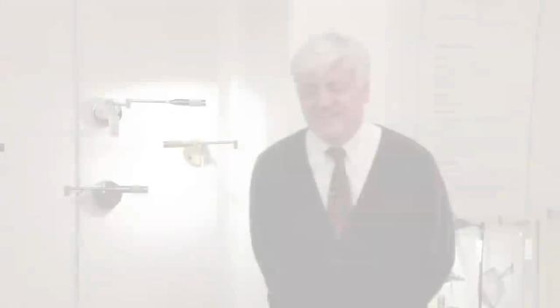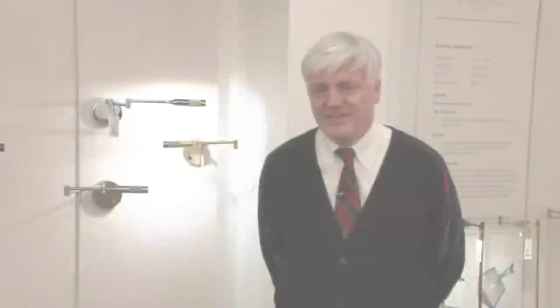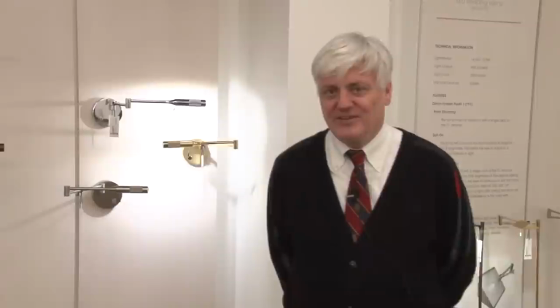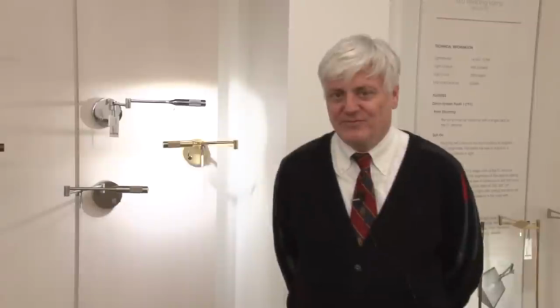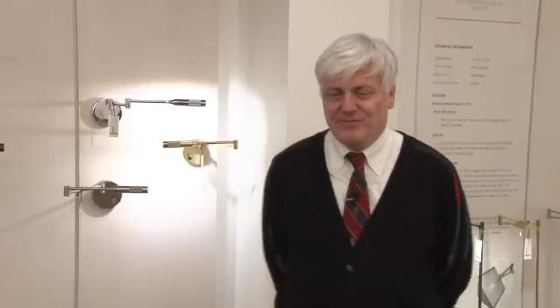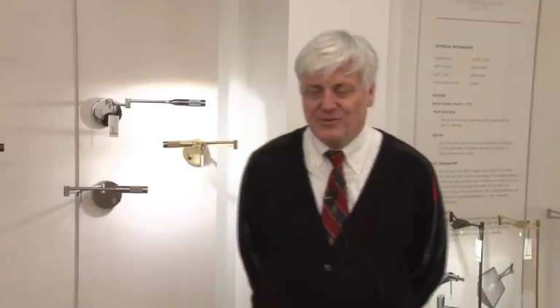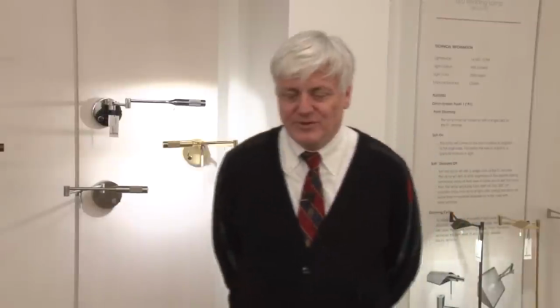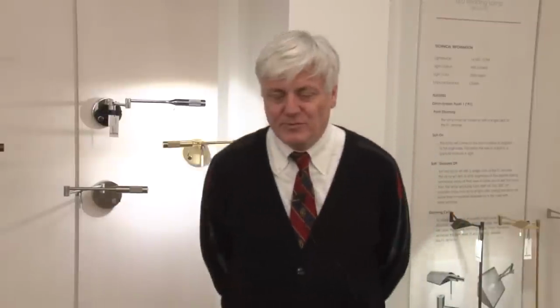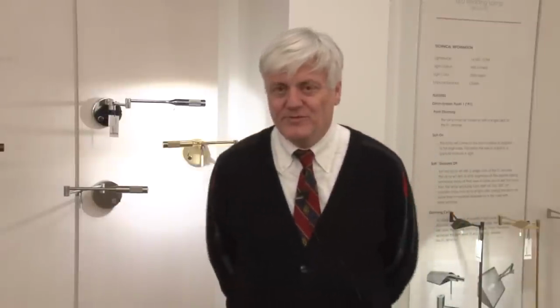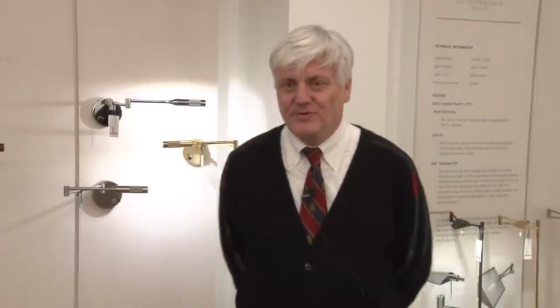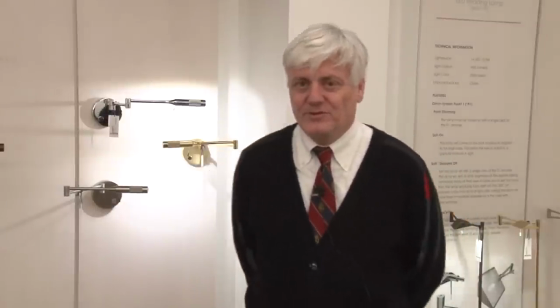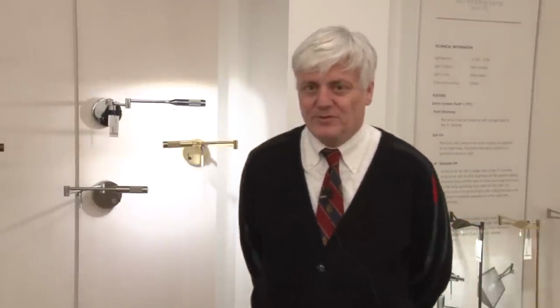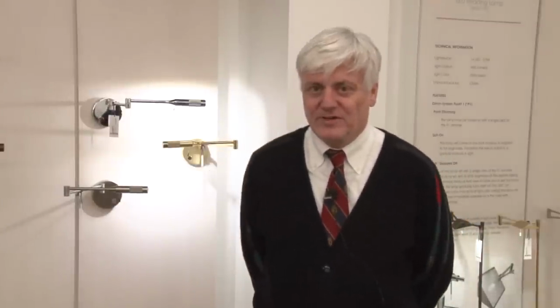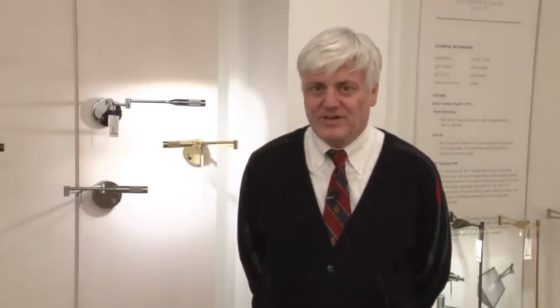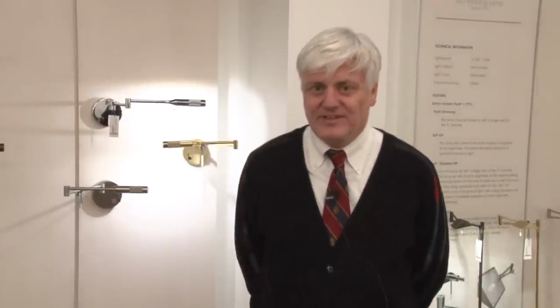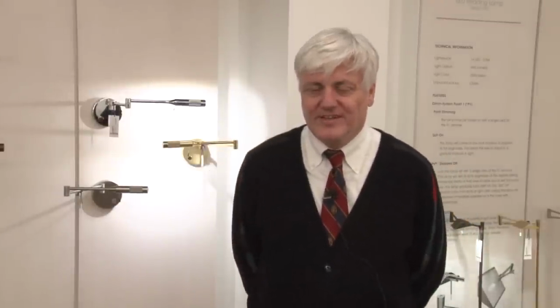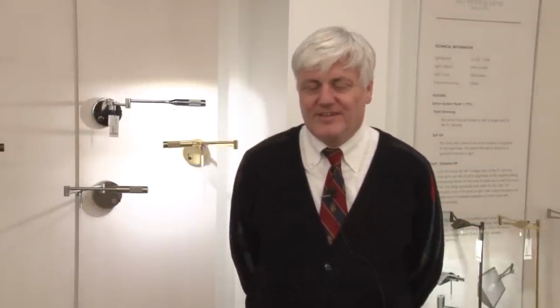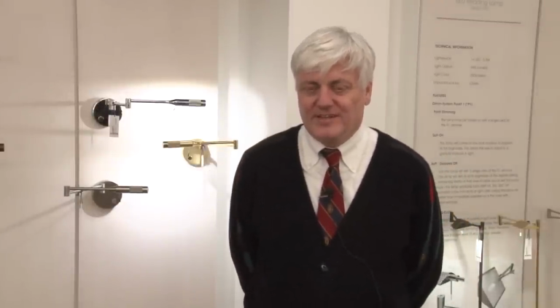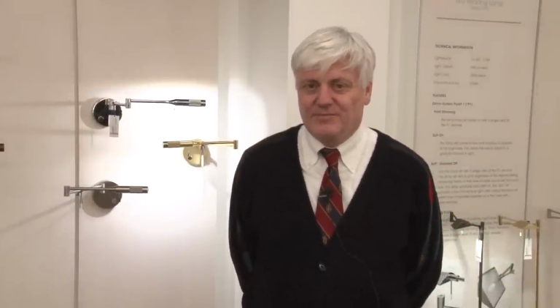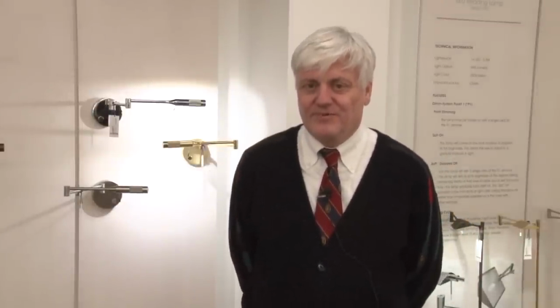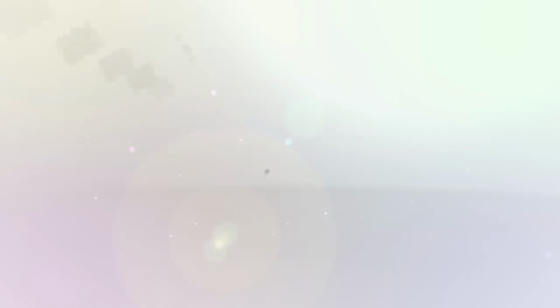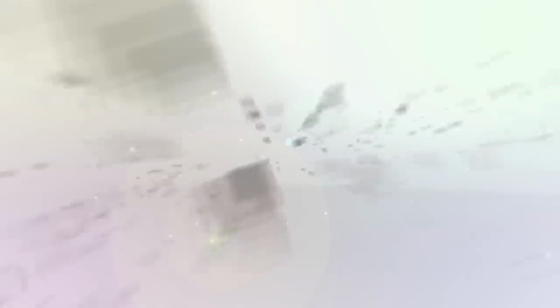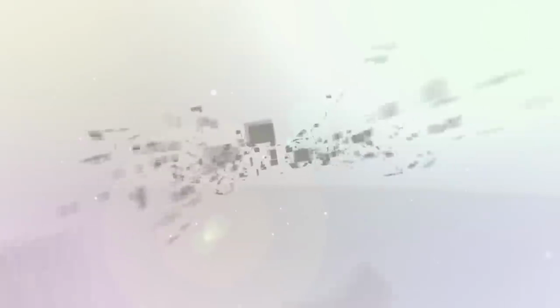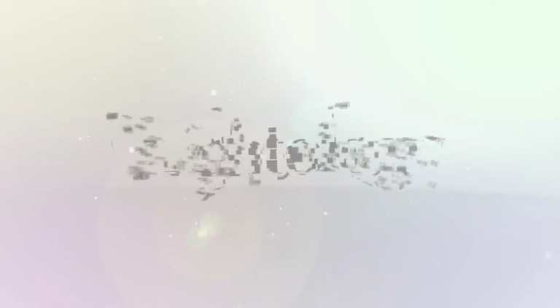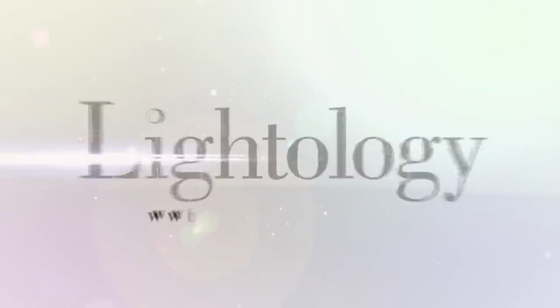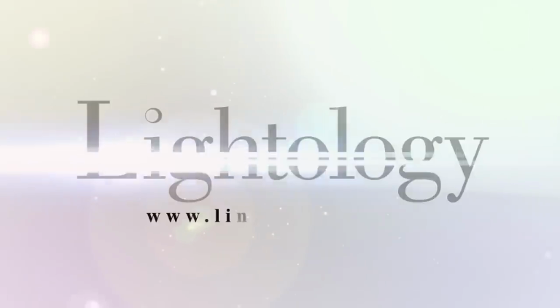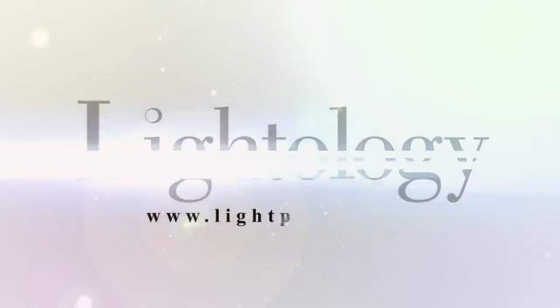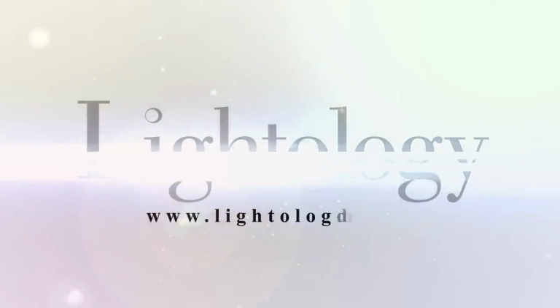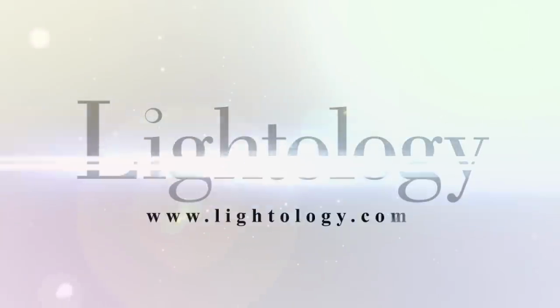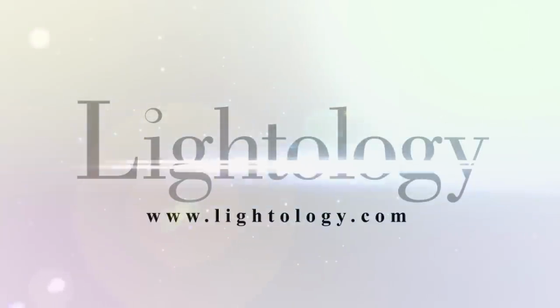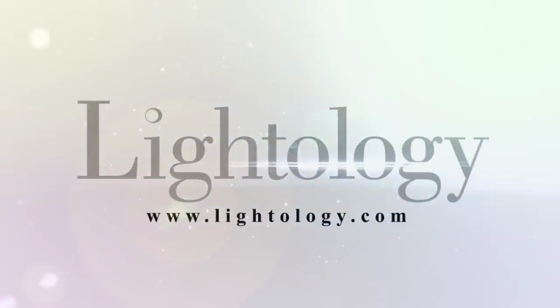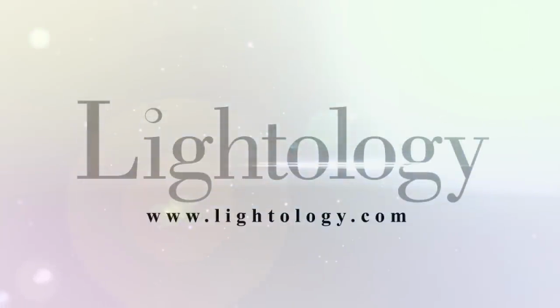If you're looking for a beautiful Holtkotter product, it can be found directly at lightology.com.